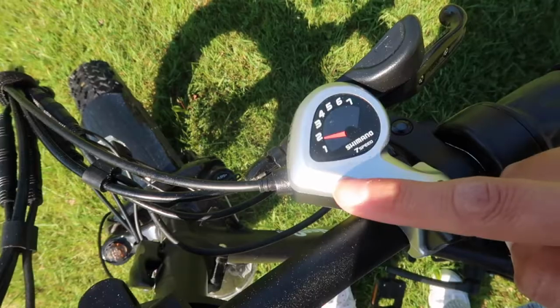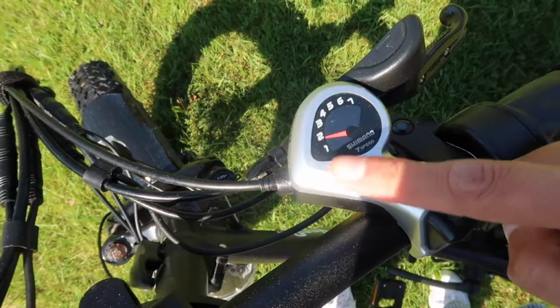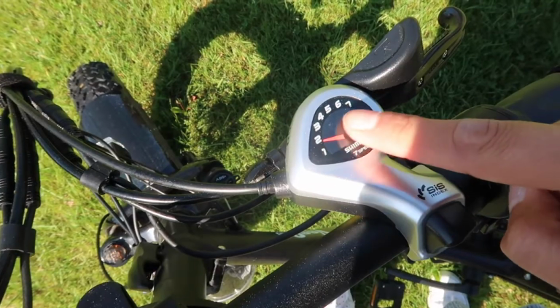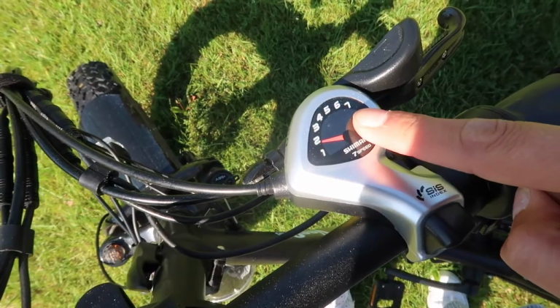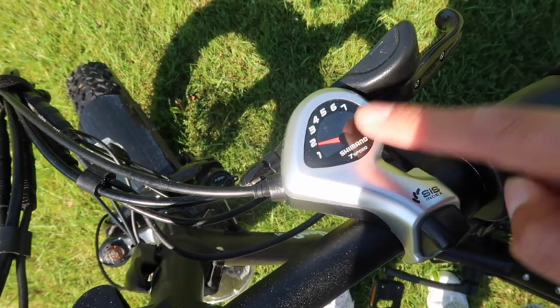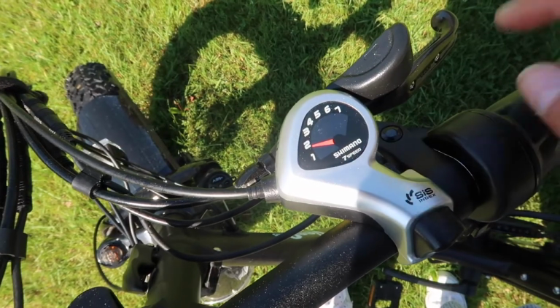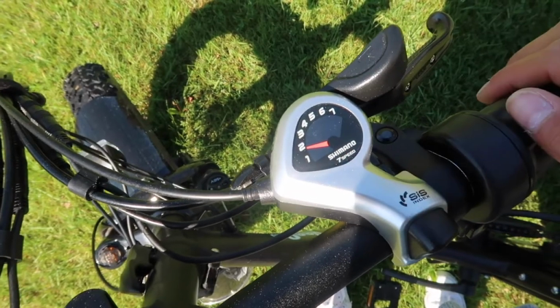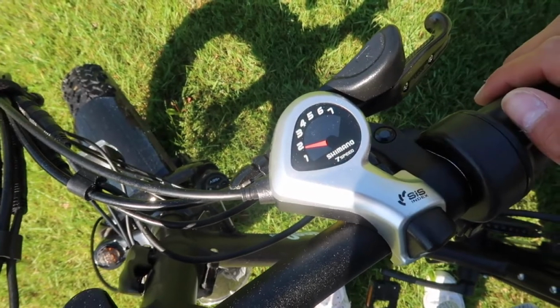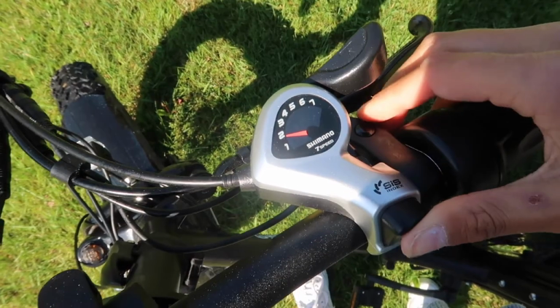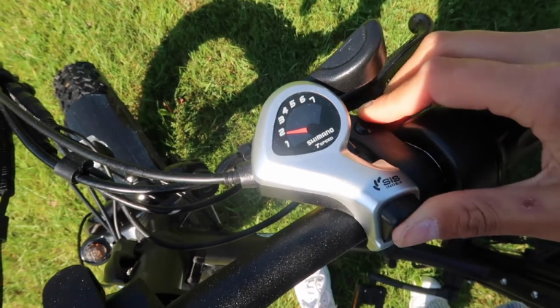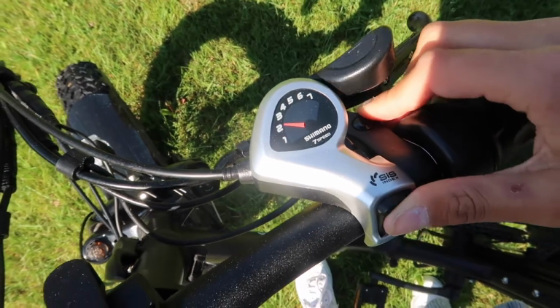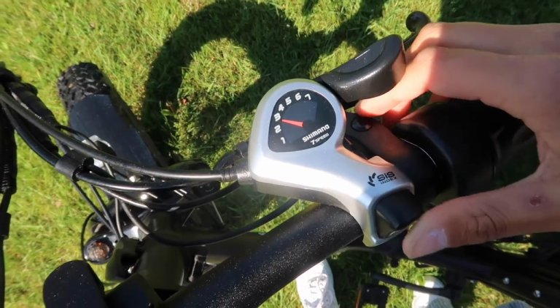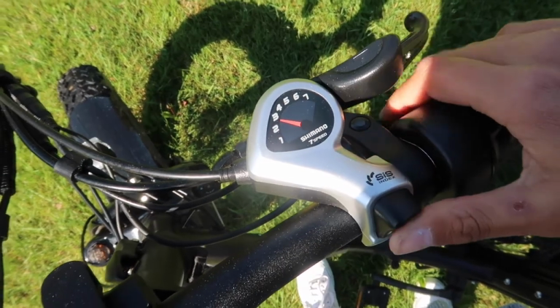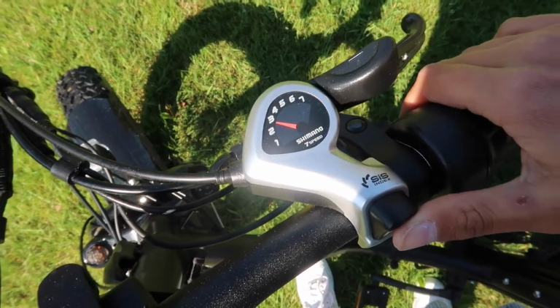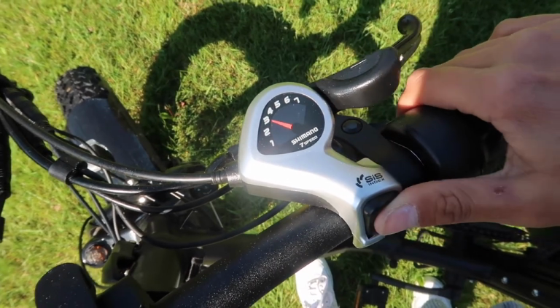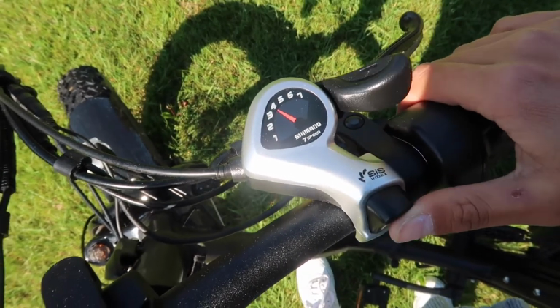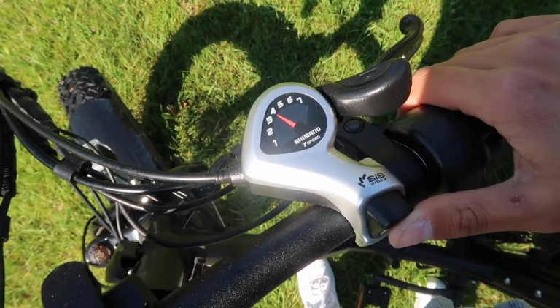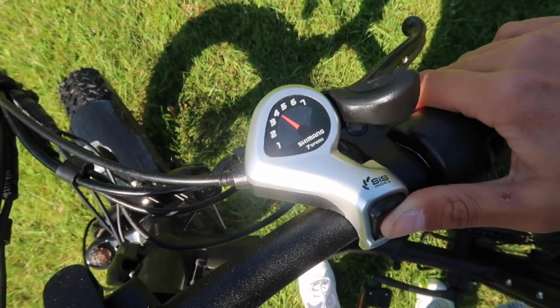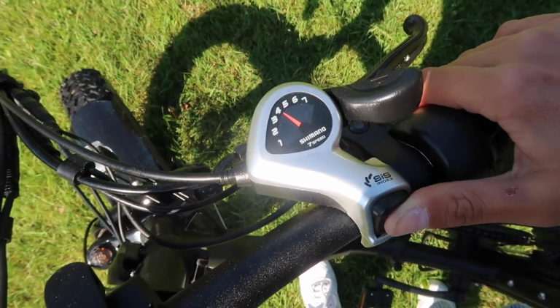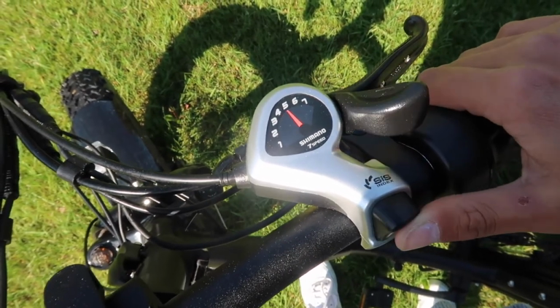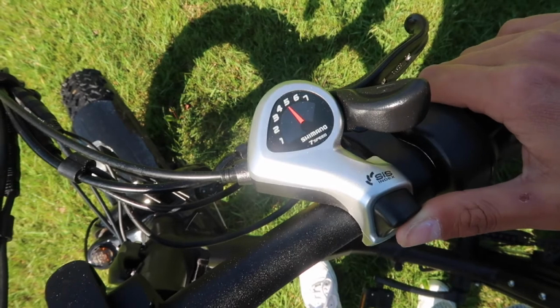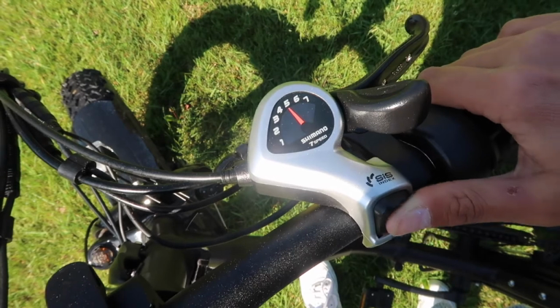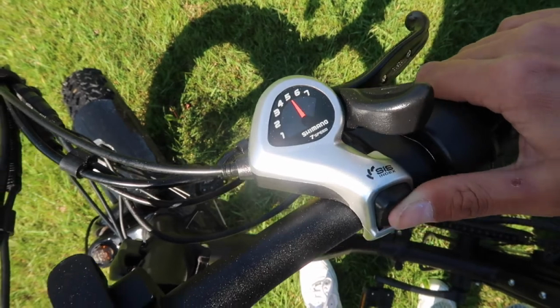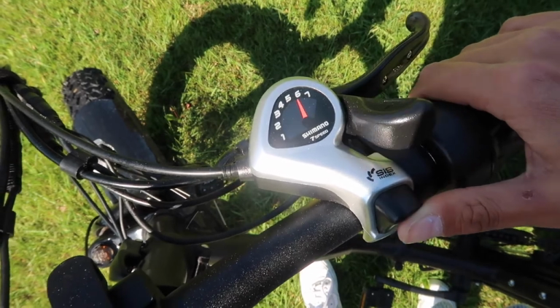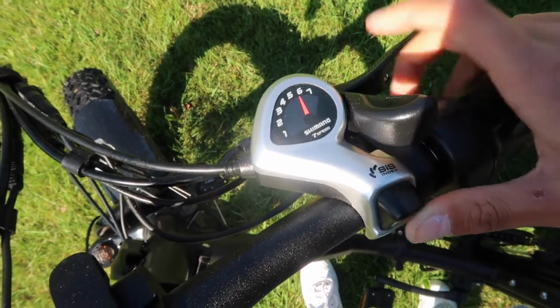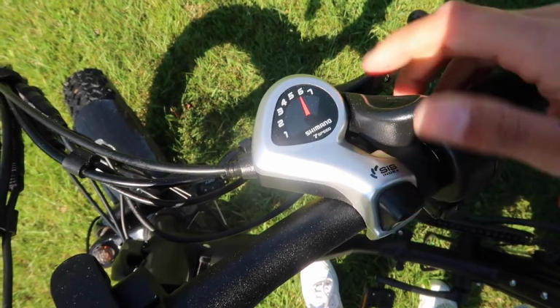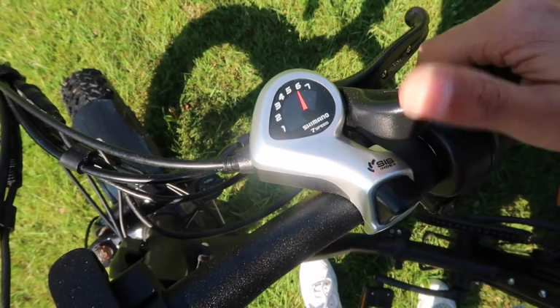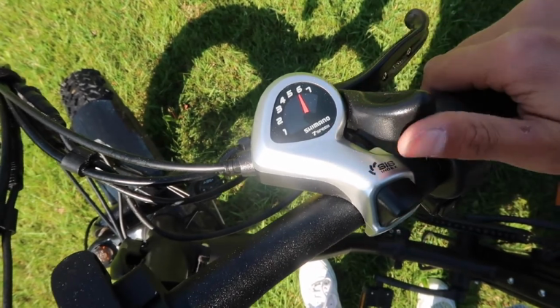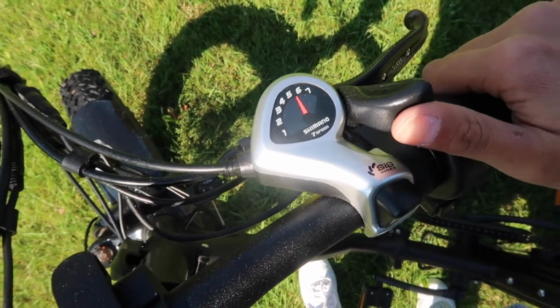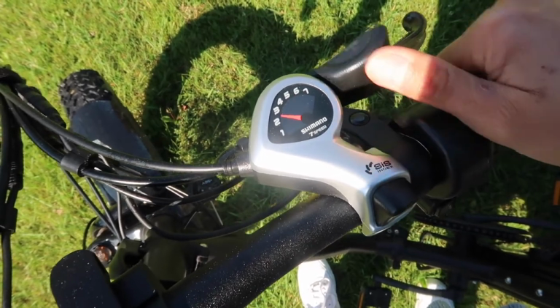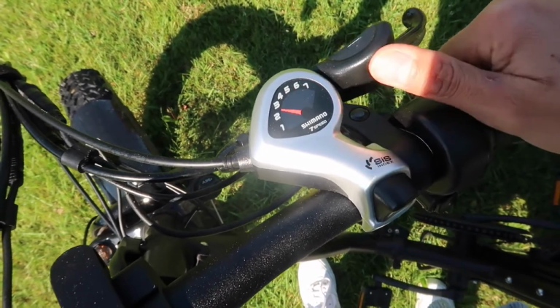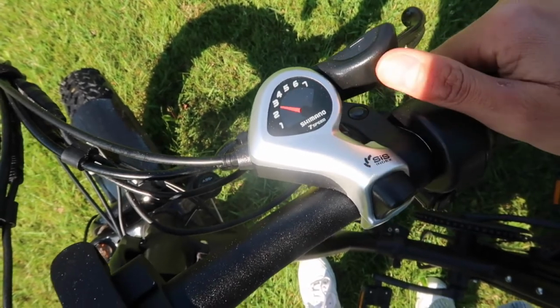The e-bikes have seven gears. In order to go from a lower gear to a higher gear, click the plus button on the right side of the handlebars.